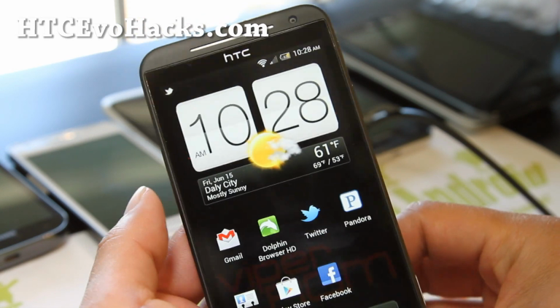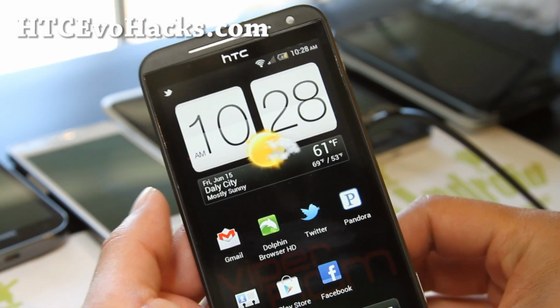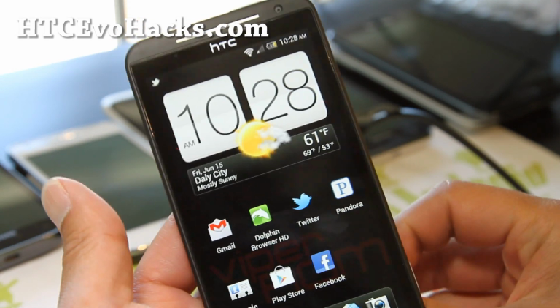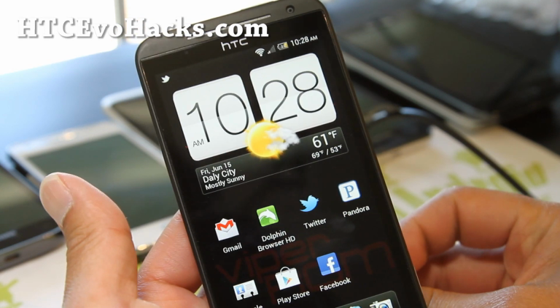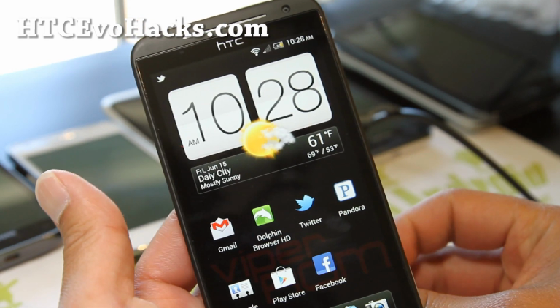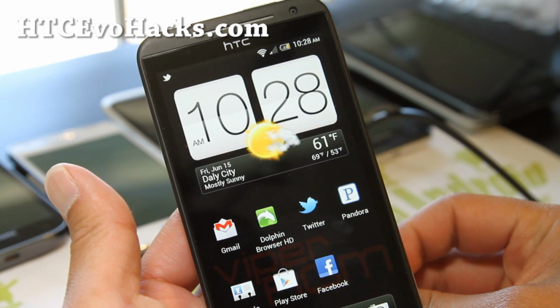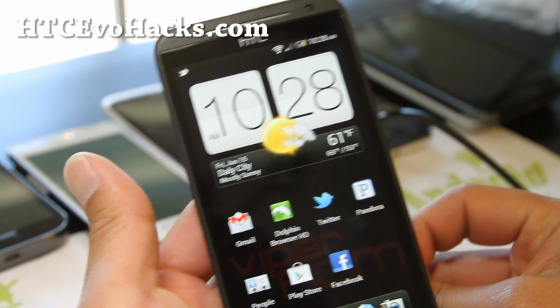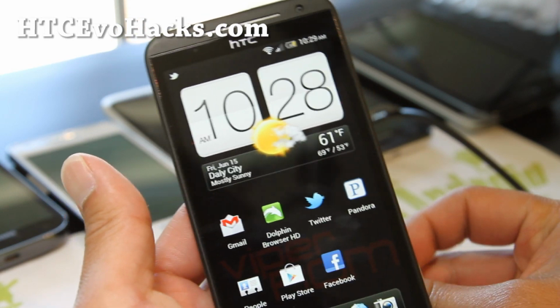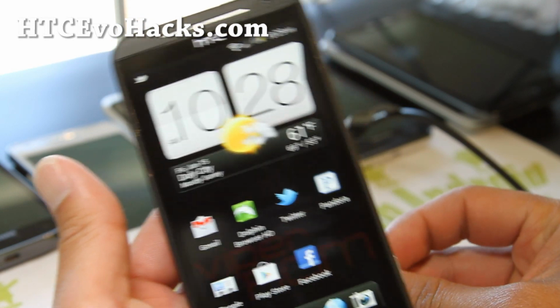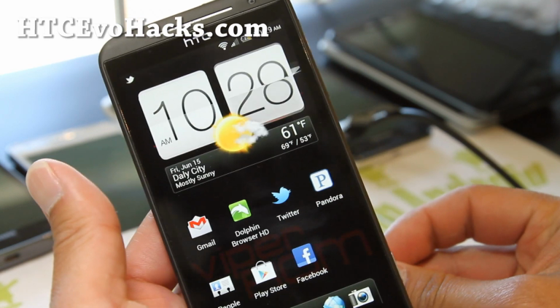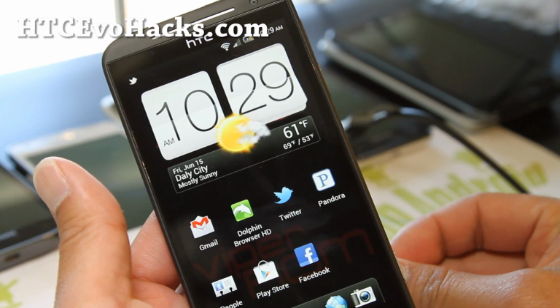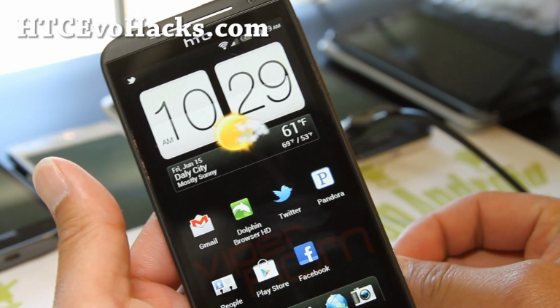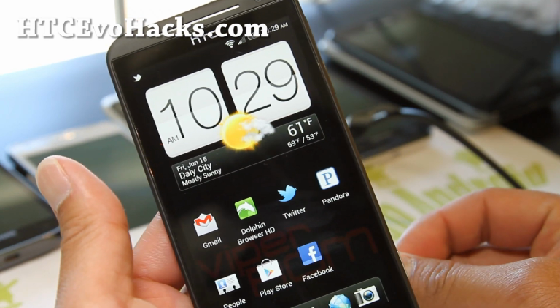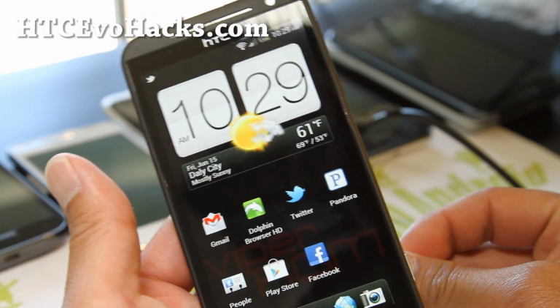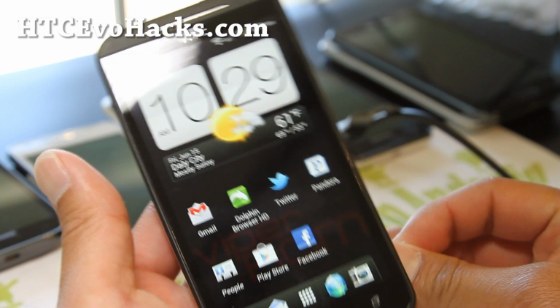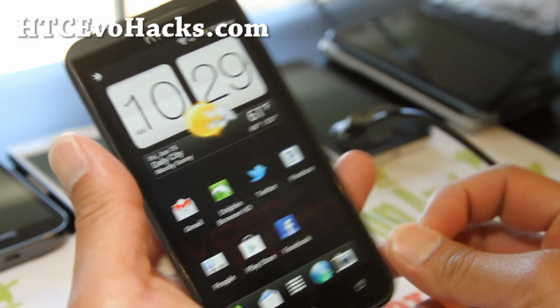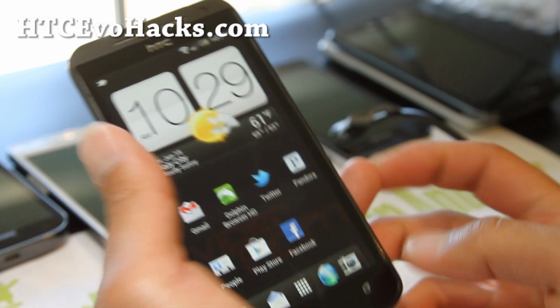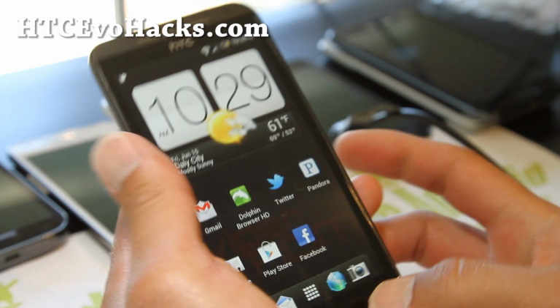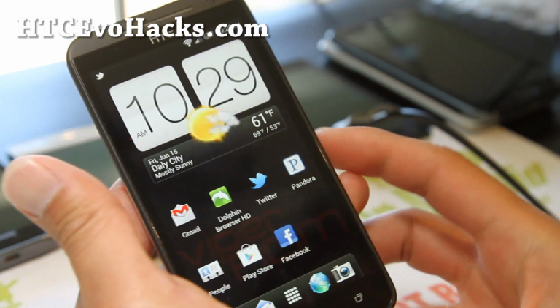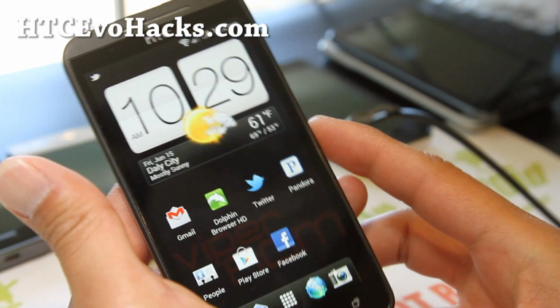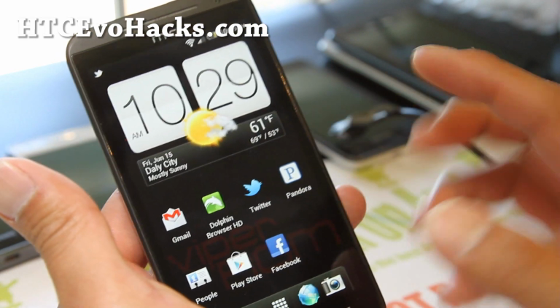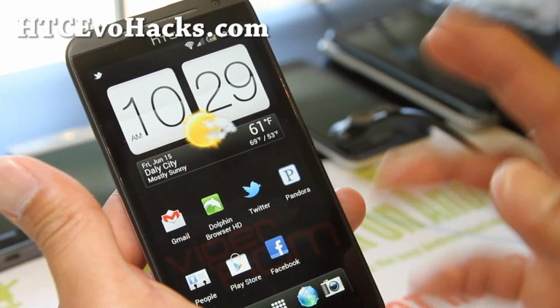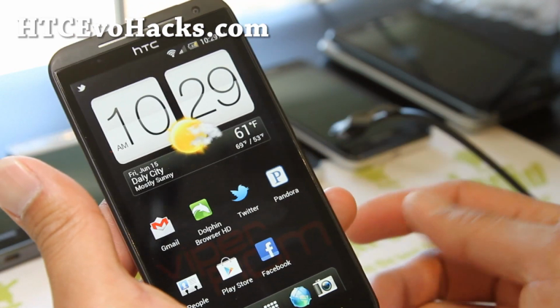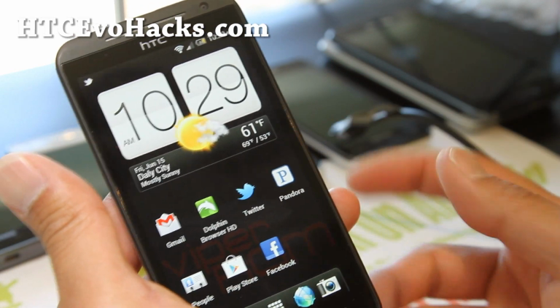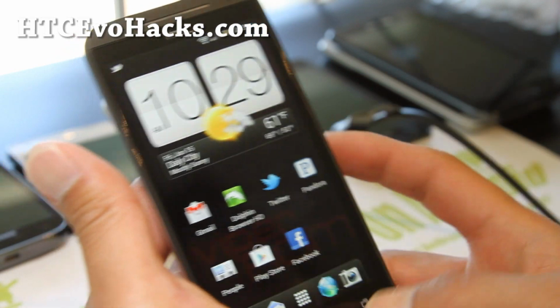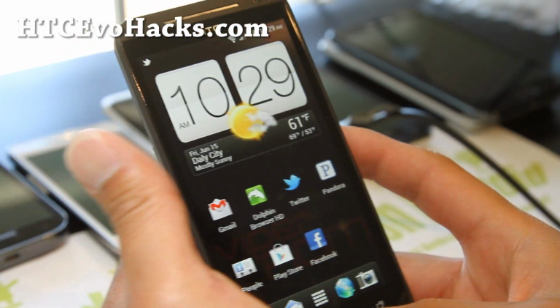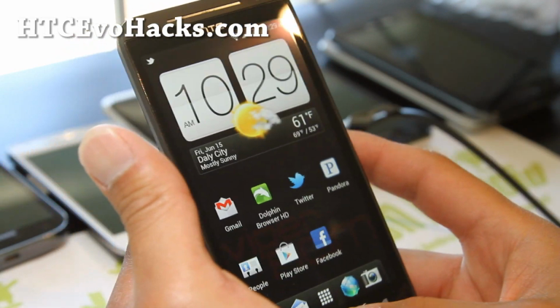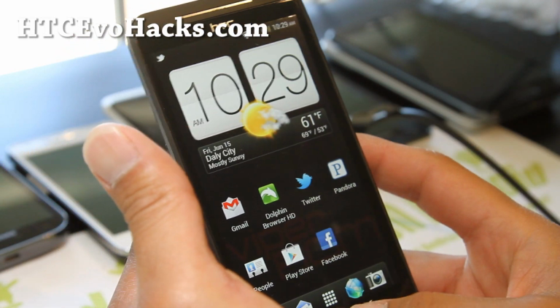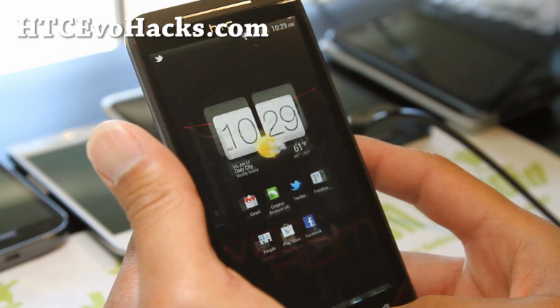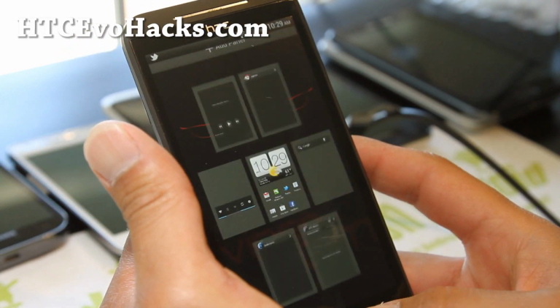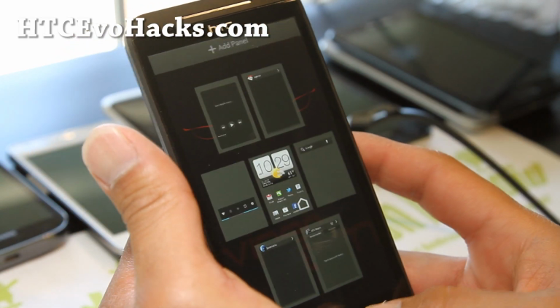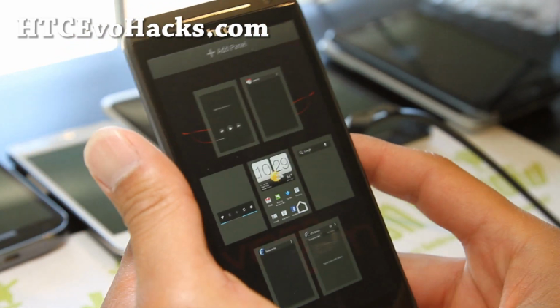I've been getting nearly two days of battery life with very light usage, so it's pretty good.